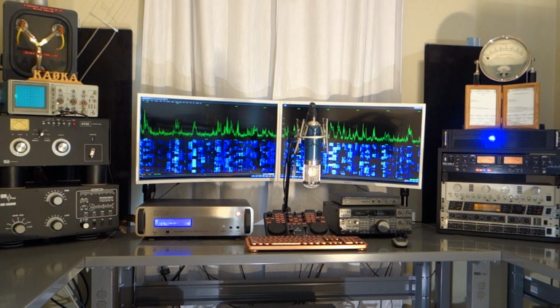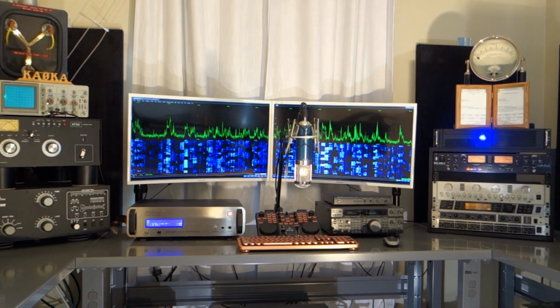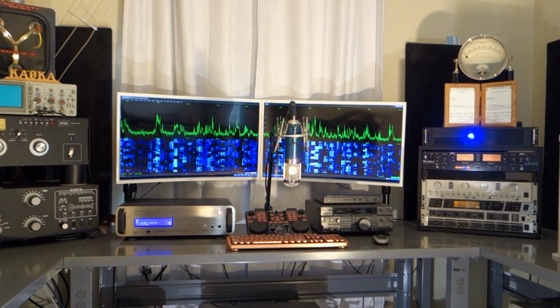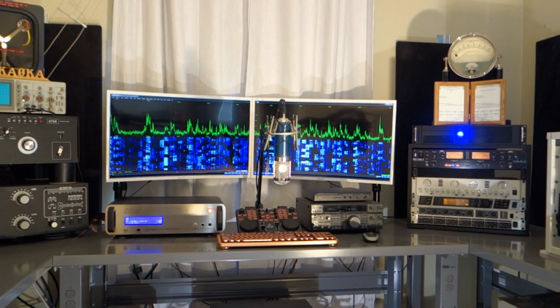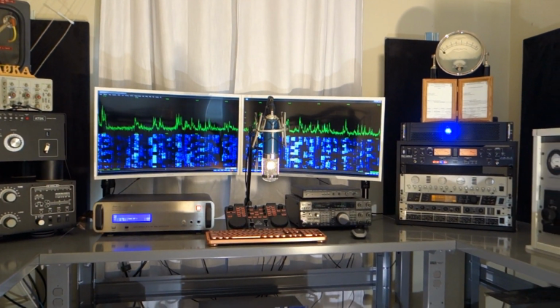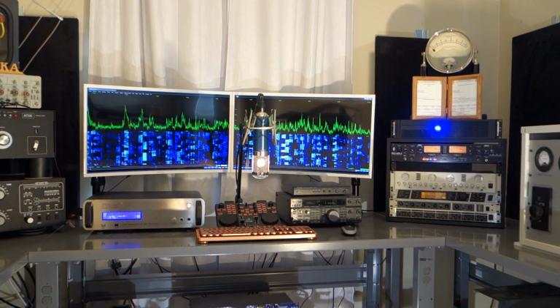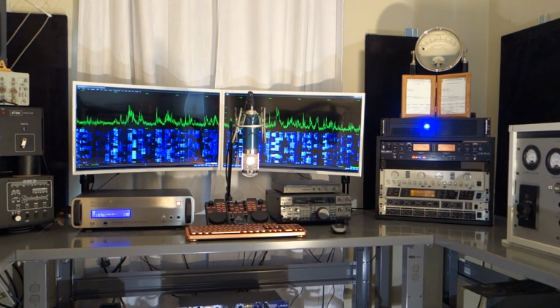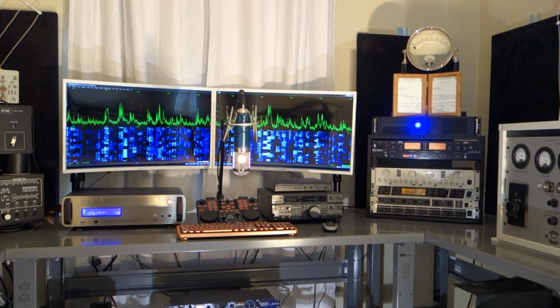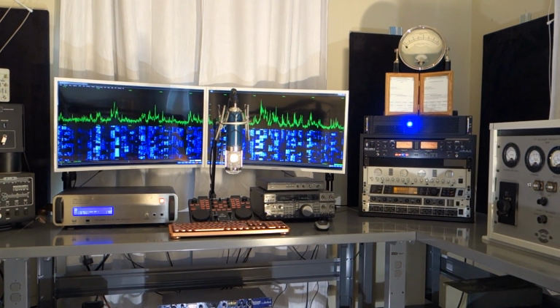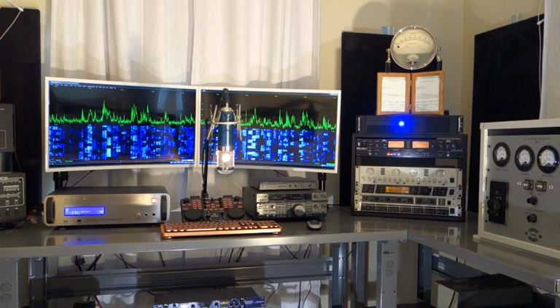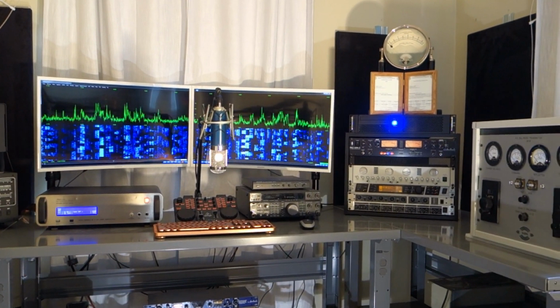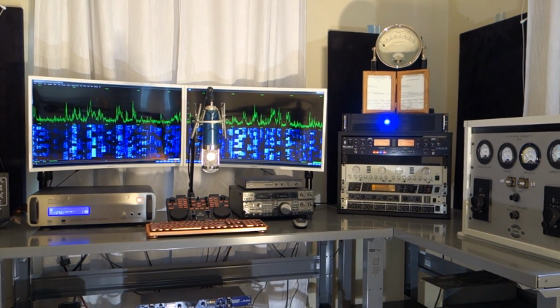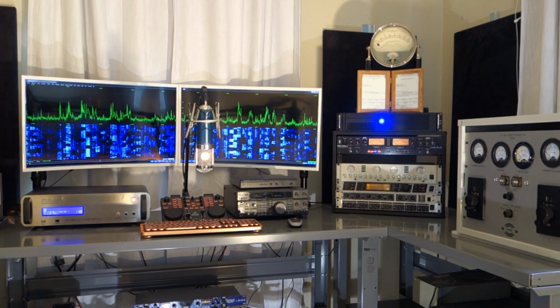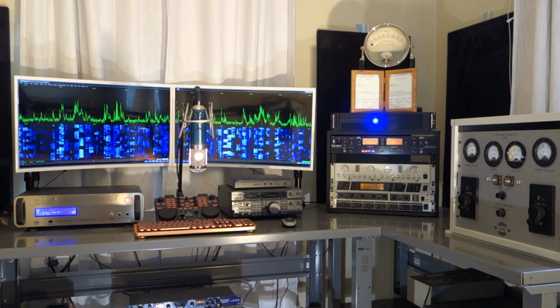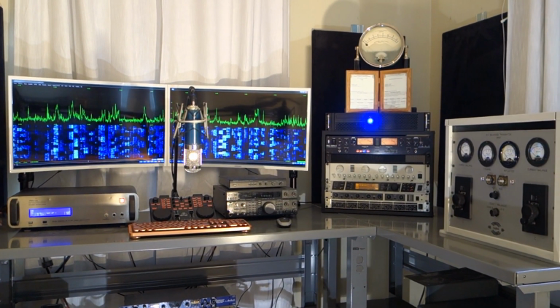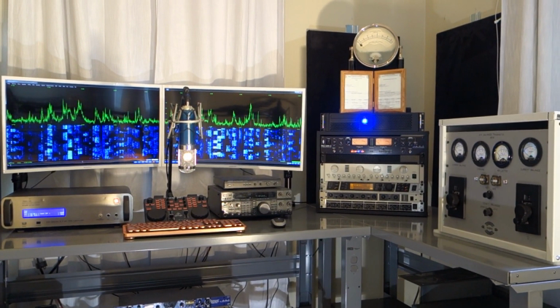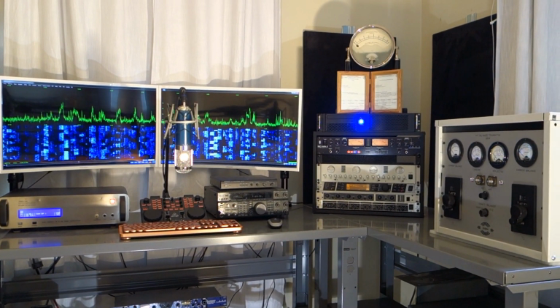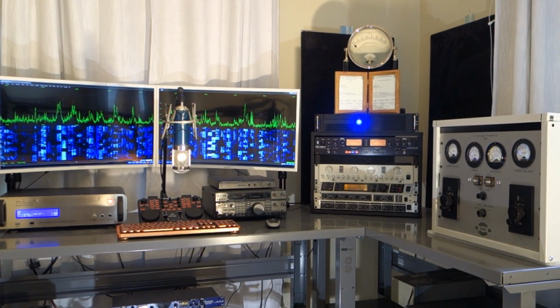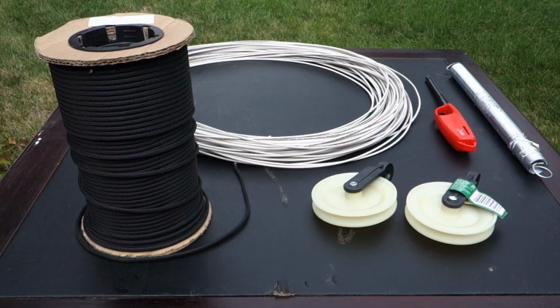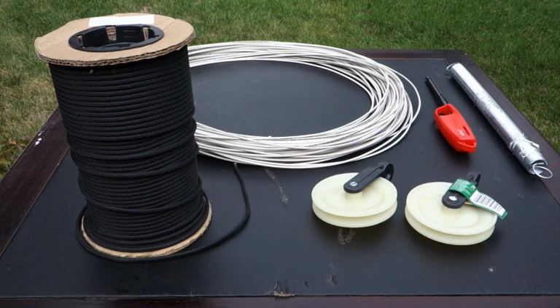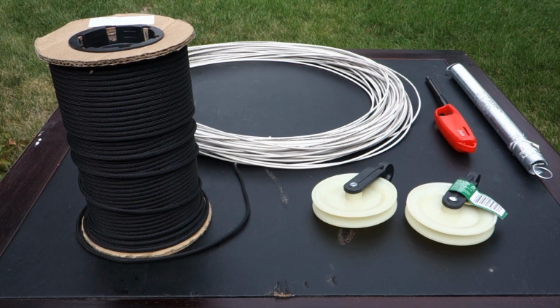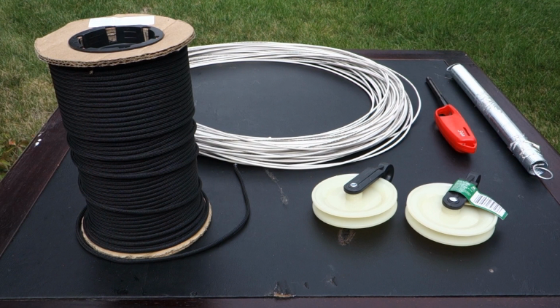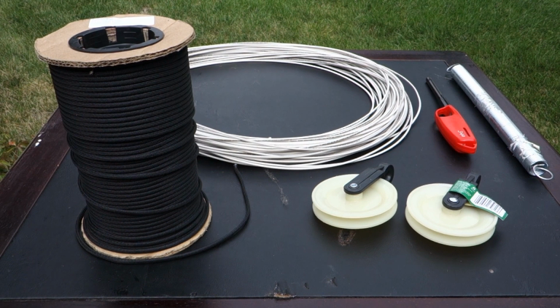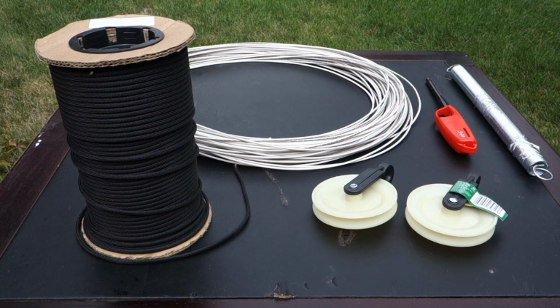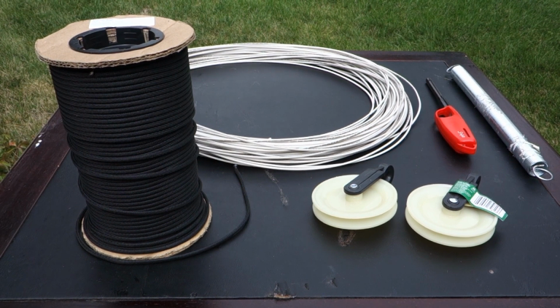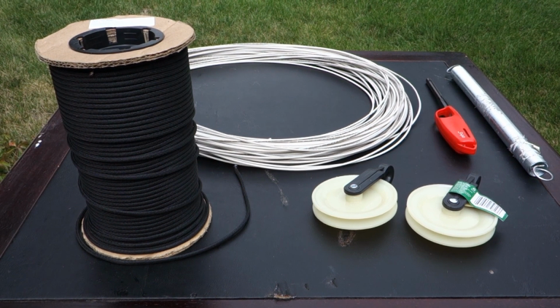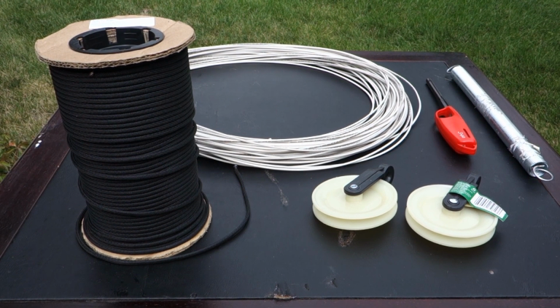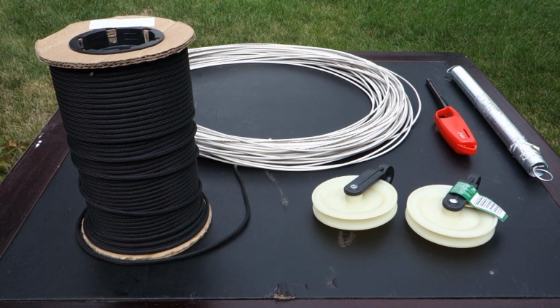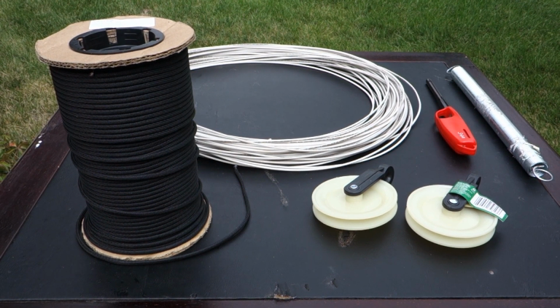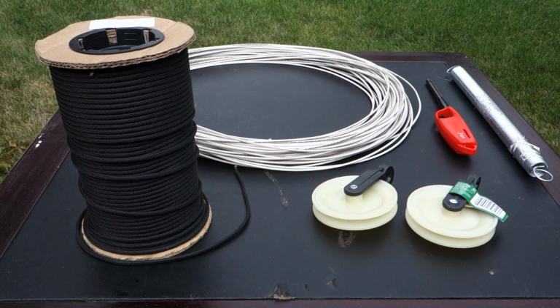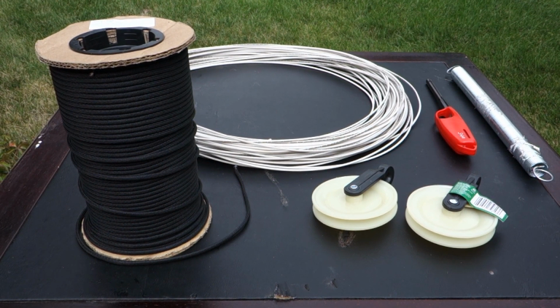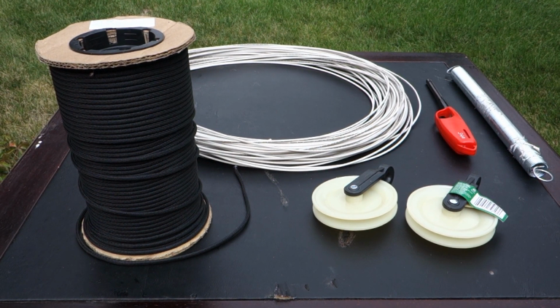My 80 meter loop was missing this morning, so I thought I would do a video on how to put one back up.